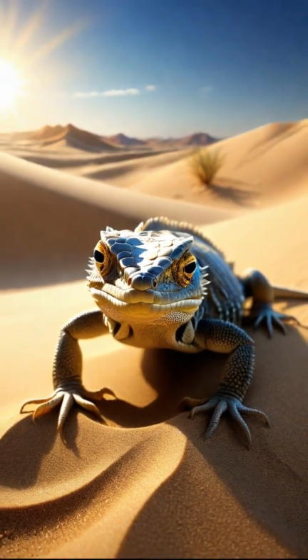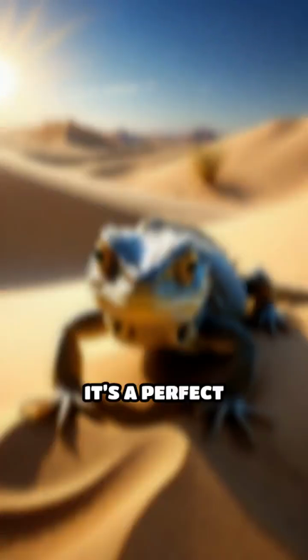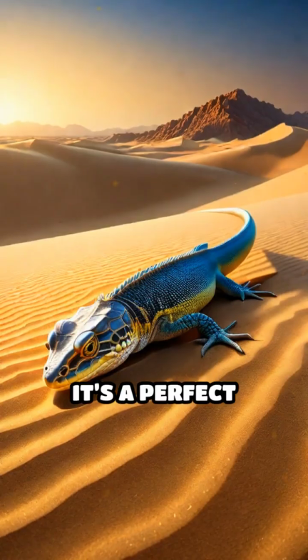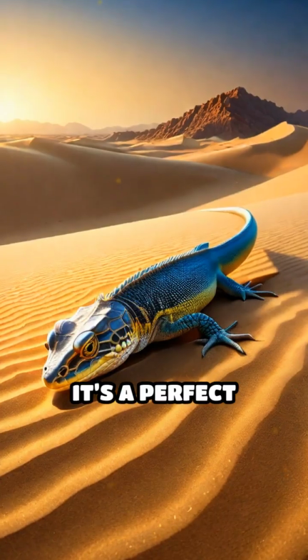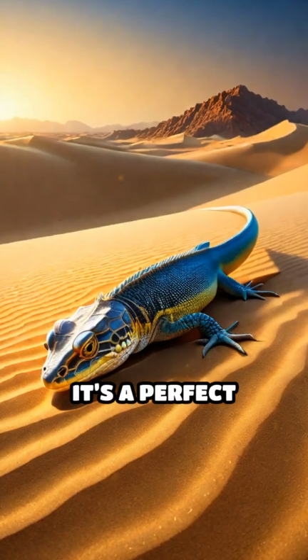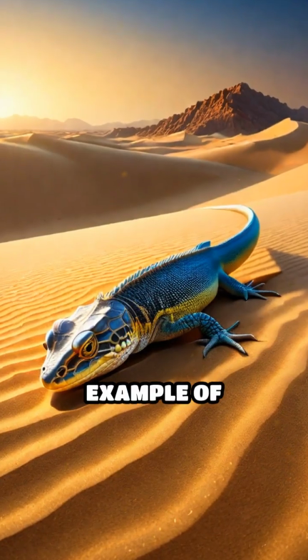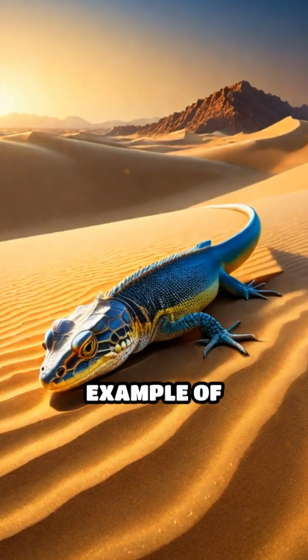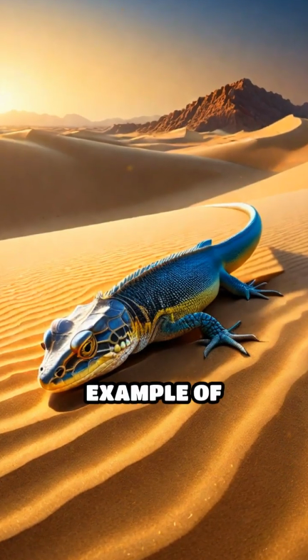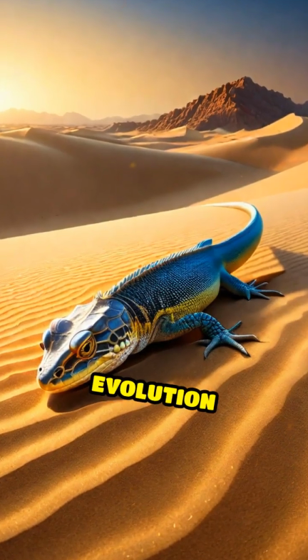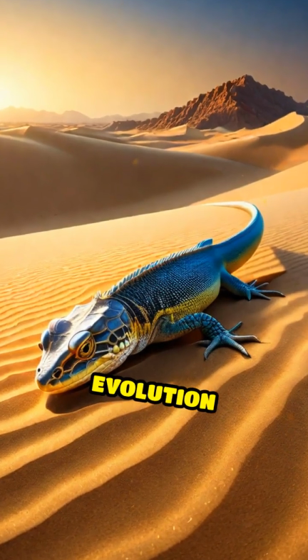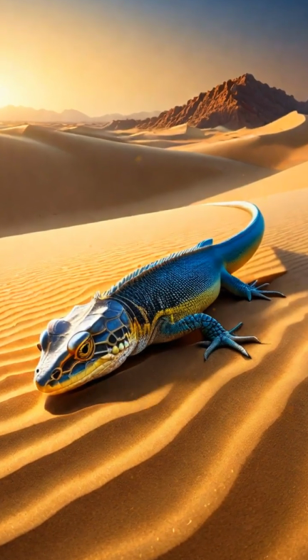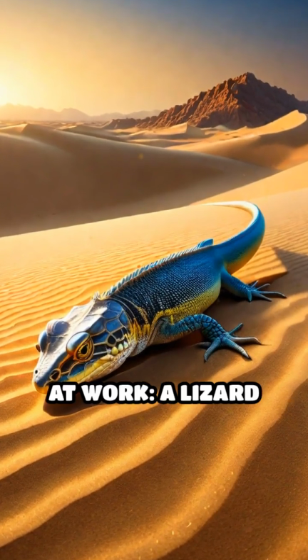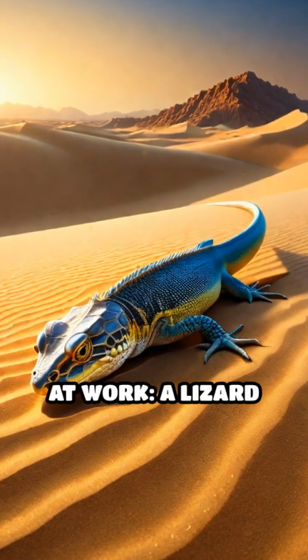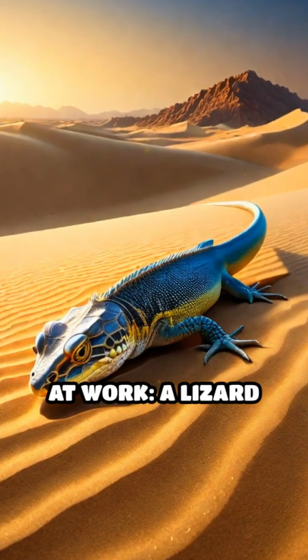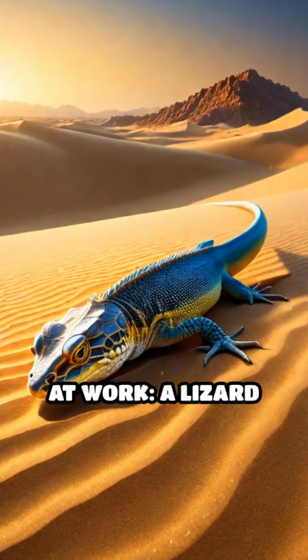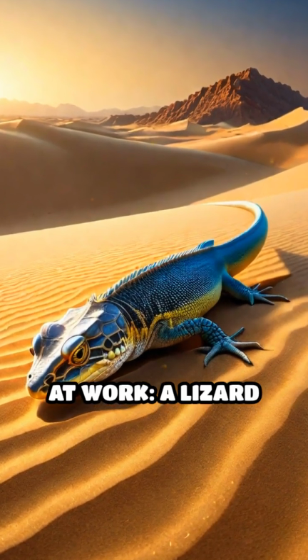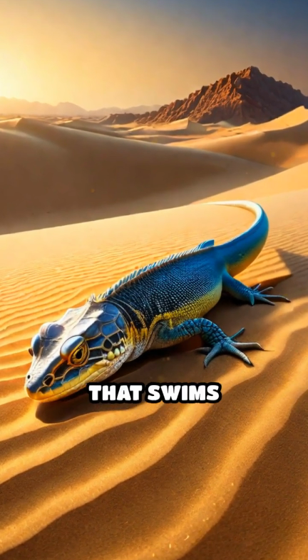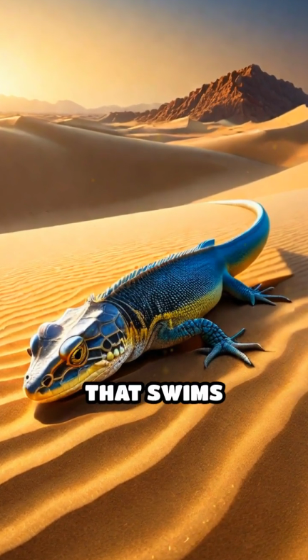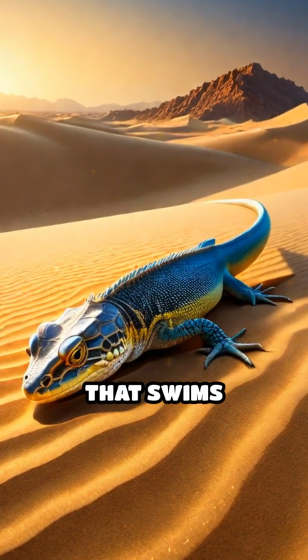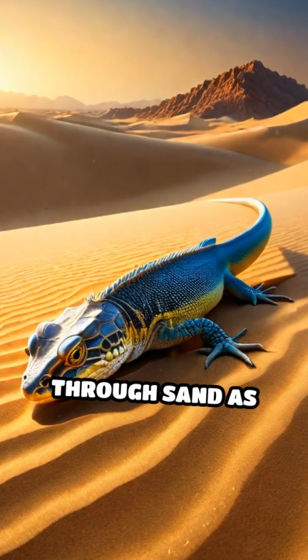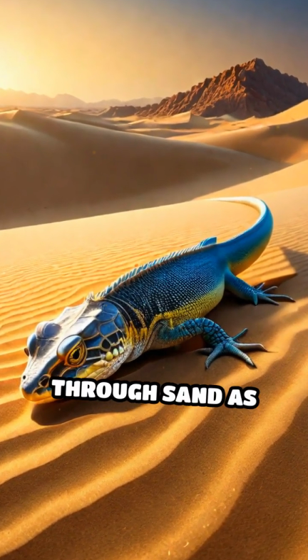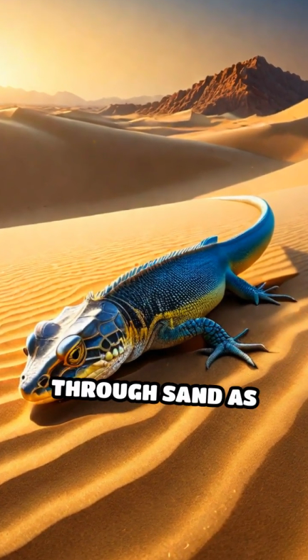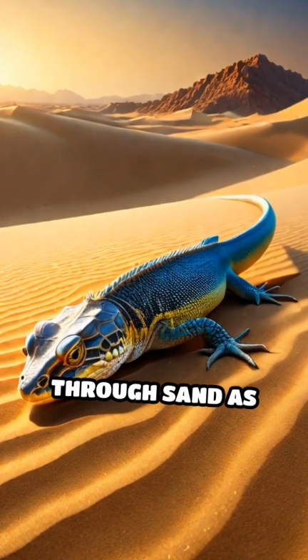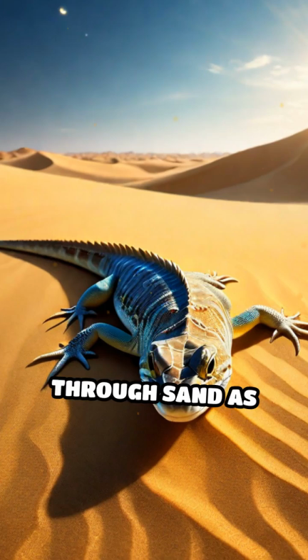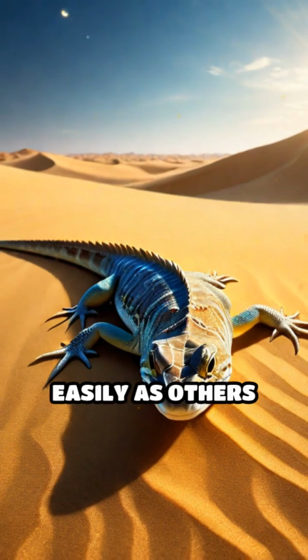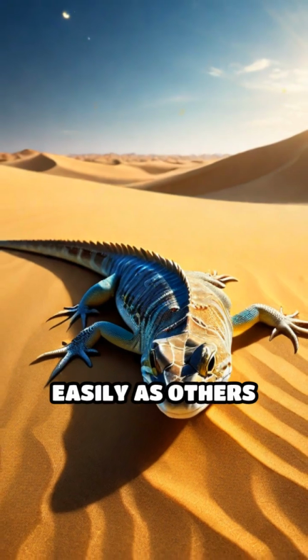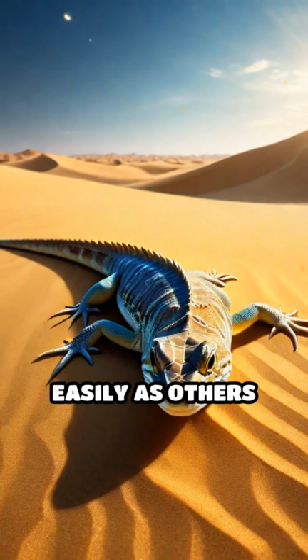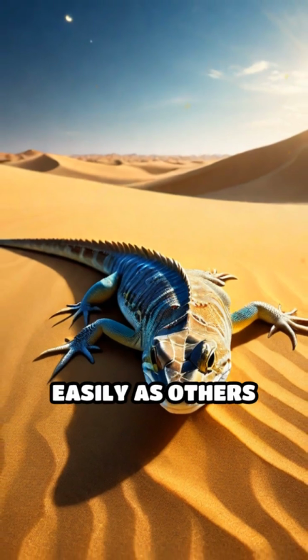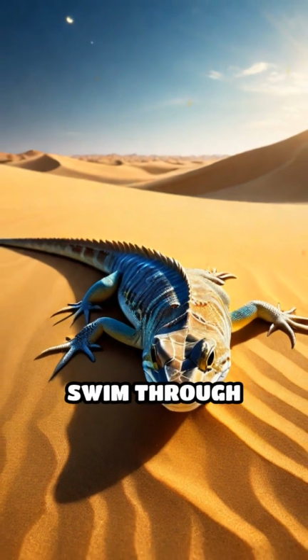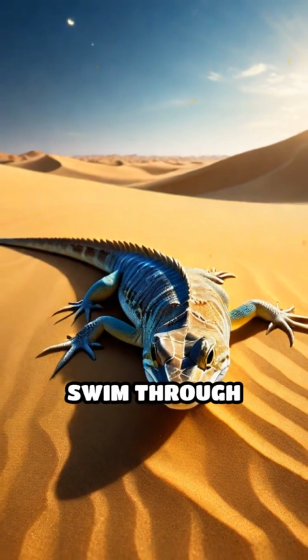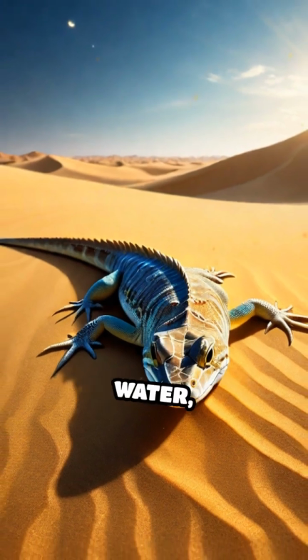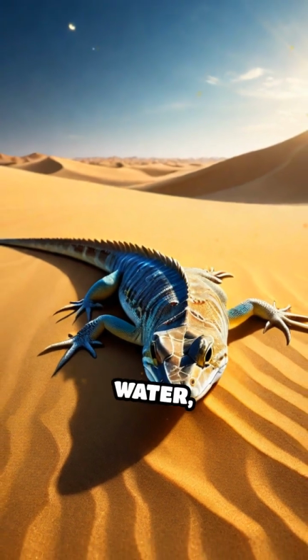It's a perfect example of evolution at work — a lizard that swims through sand as easily as others swim through water, mastering a secret world beneath the dunes.